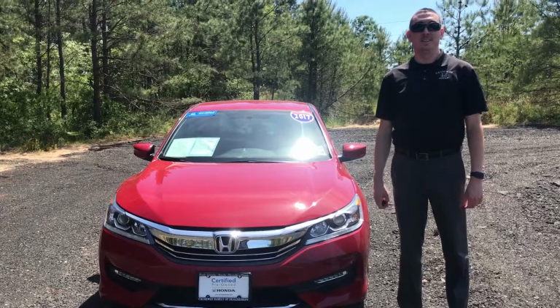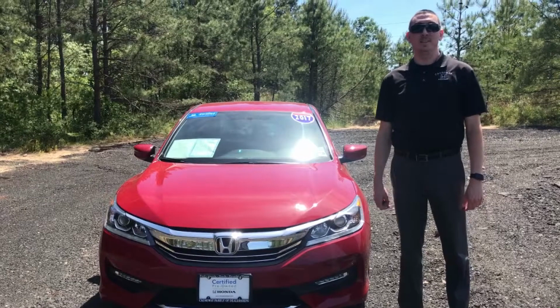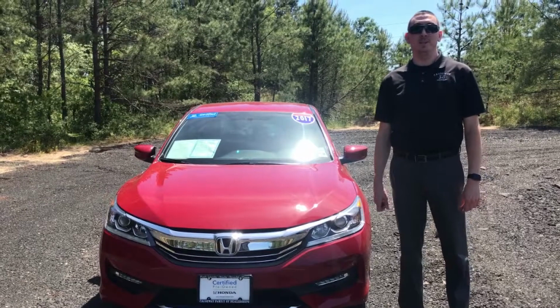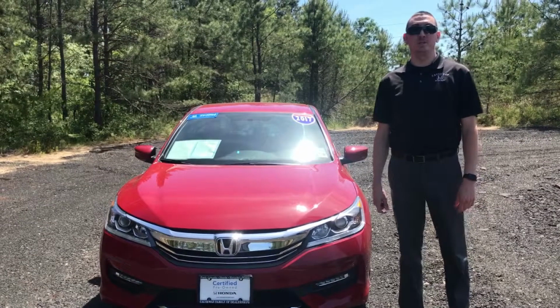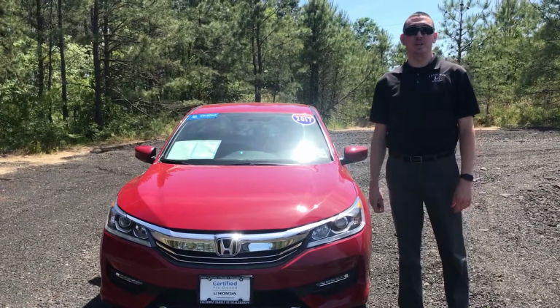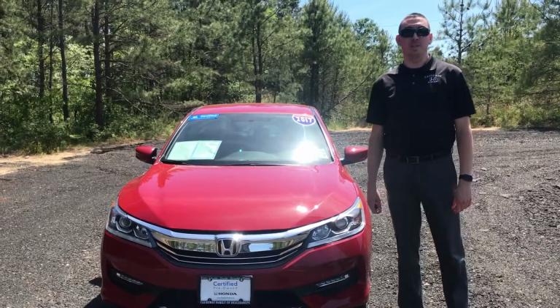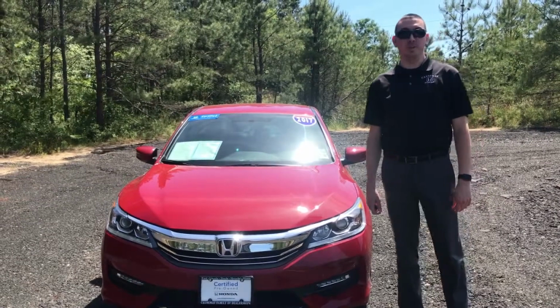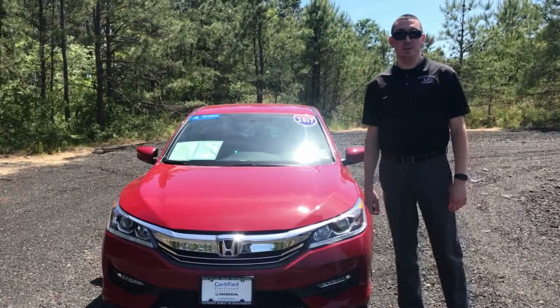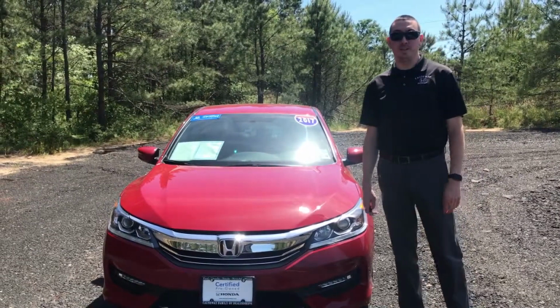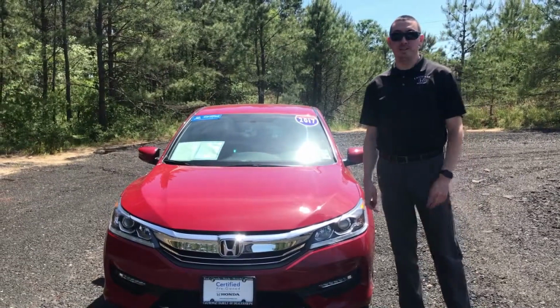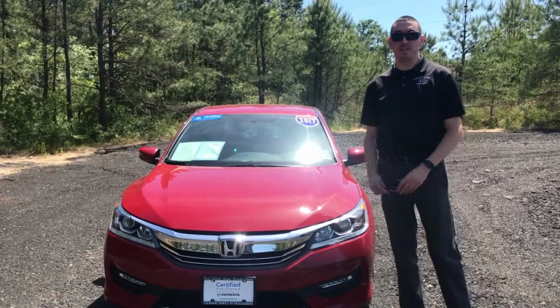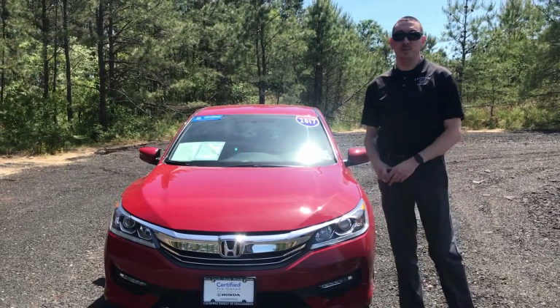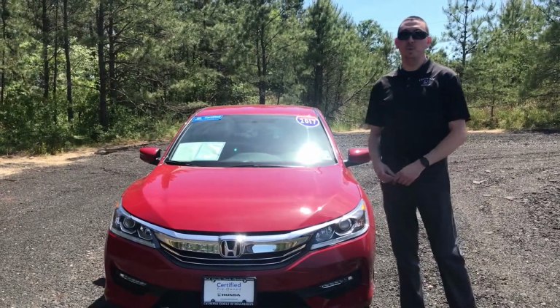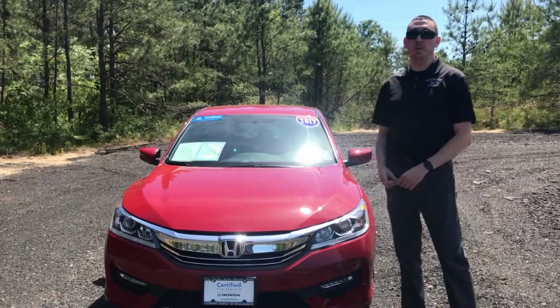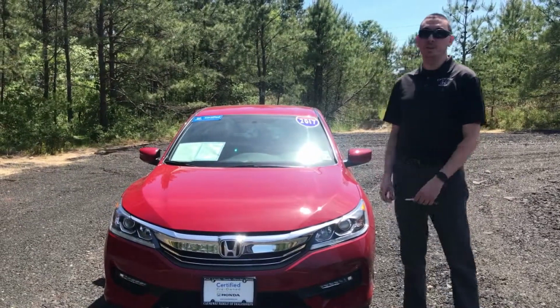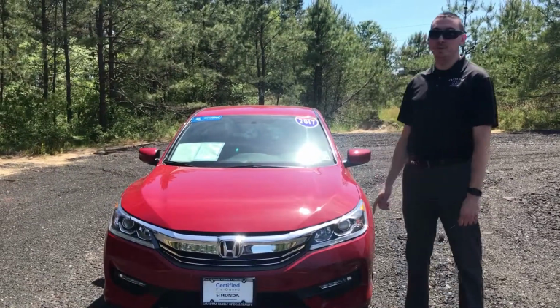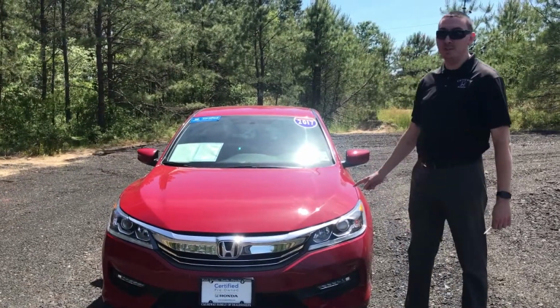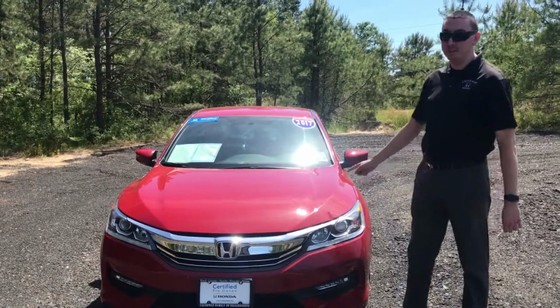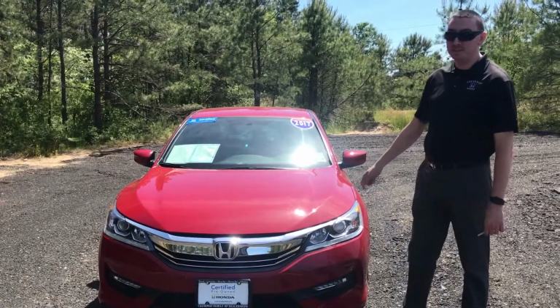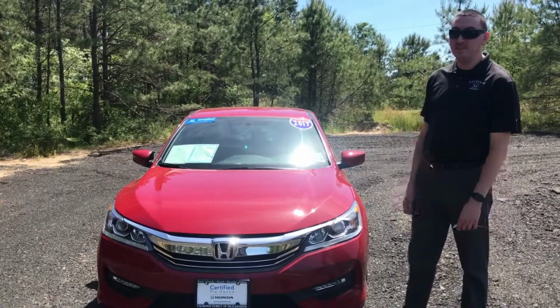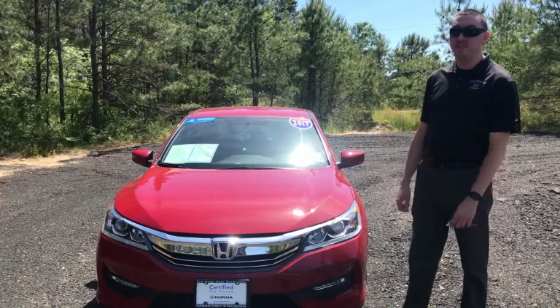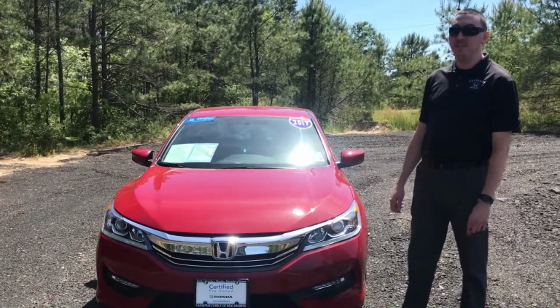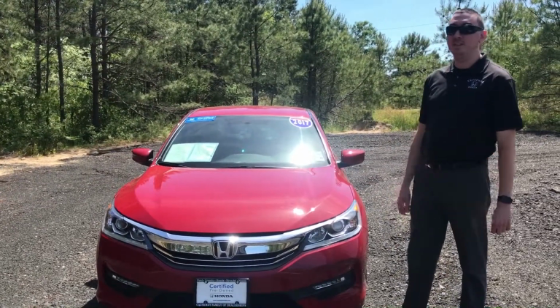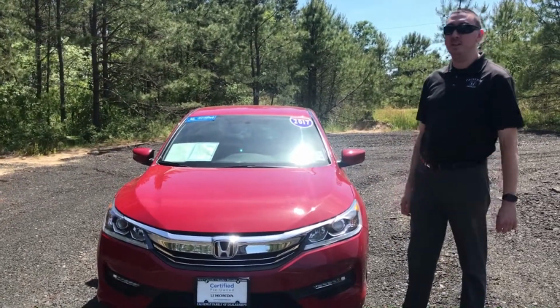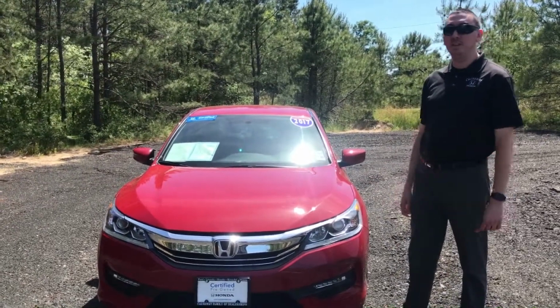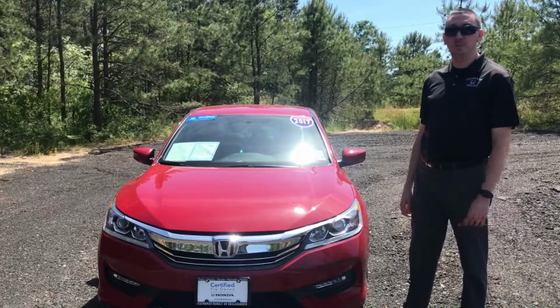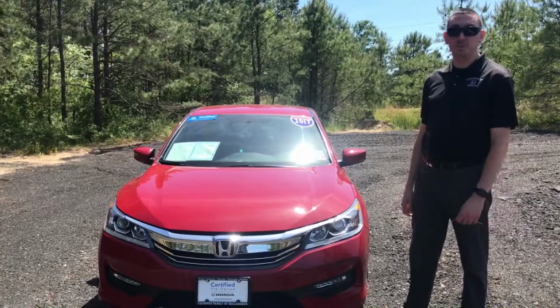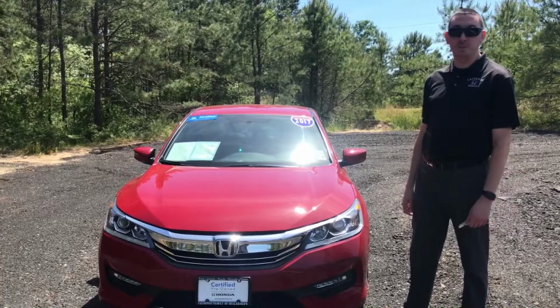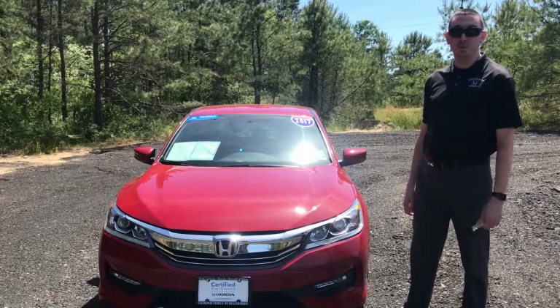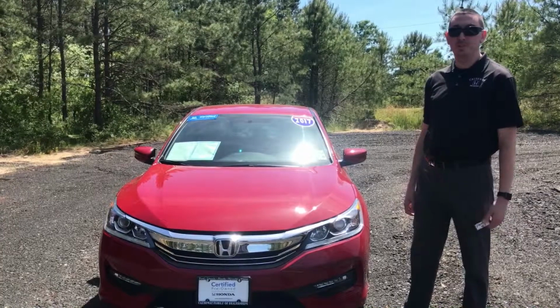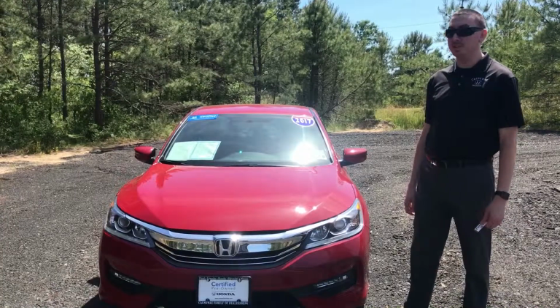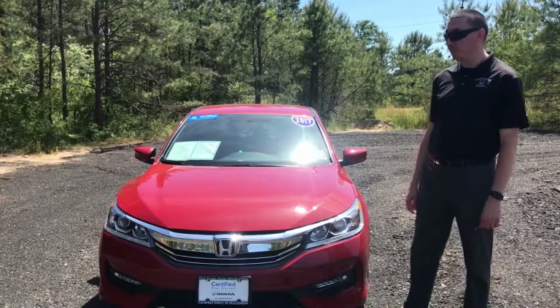Hey guys, my name is Mike over at Causeway Honda. Just giving you a quick walk around. This is a 2017 Honda Accord Sport. It is certified.